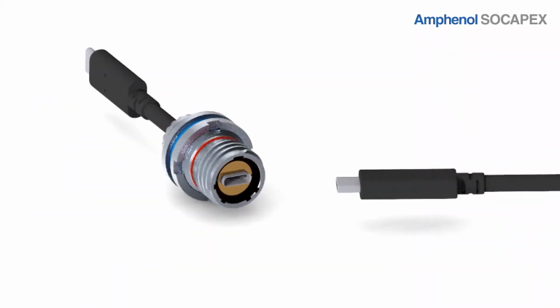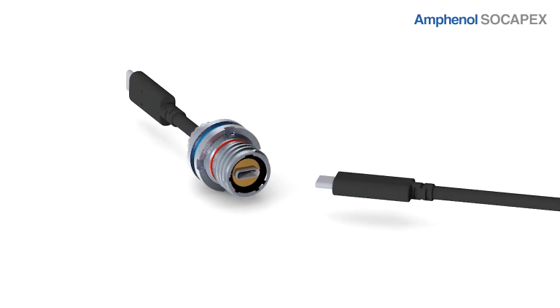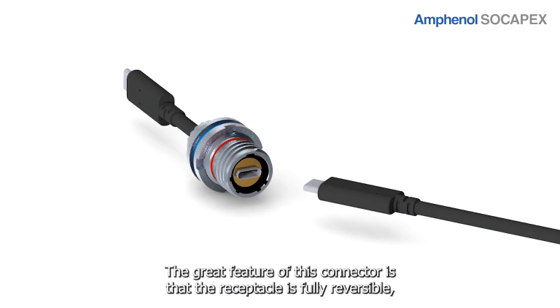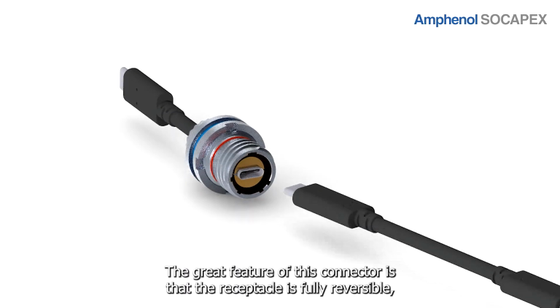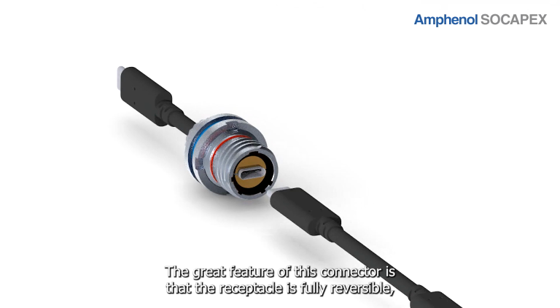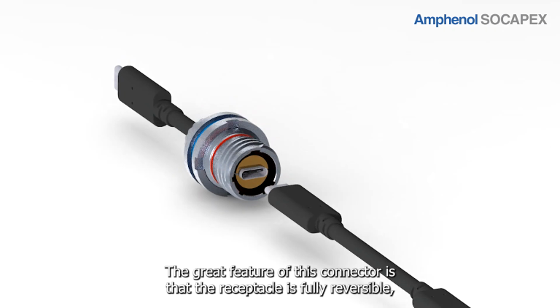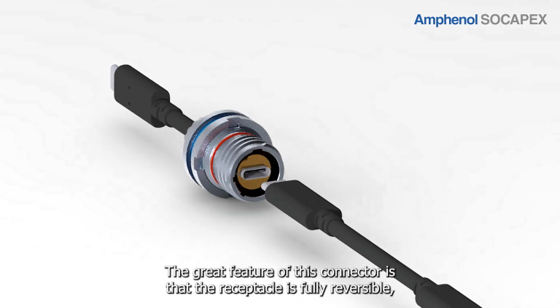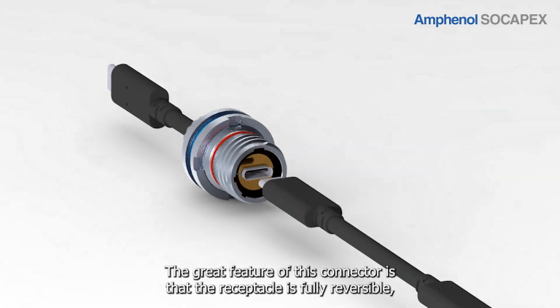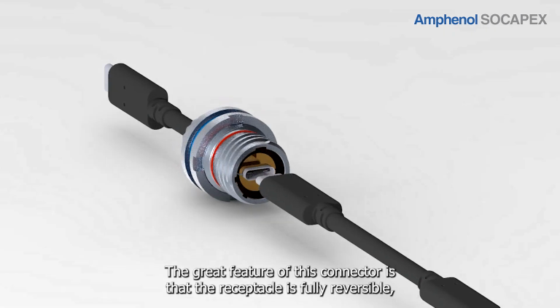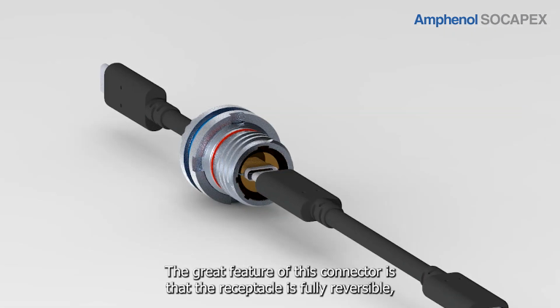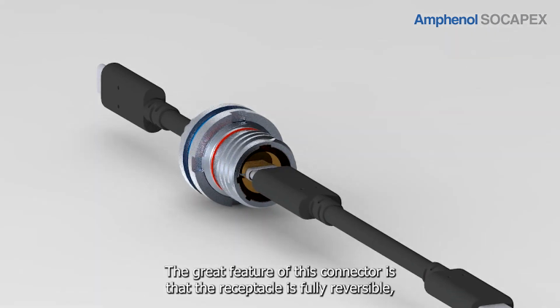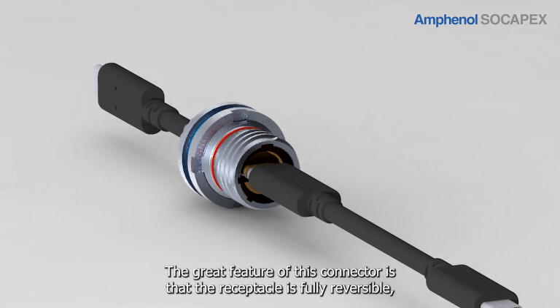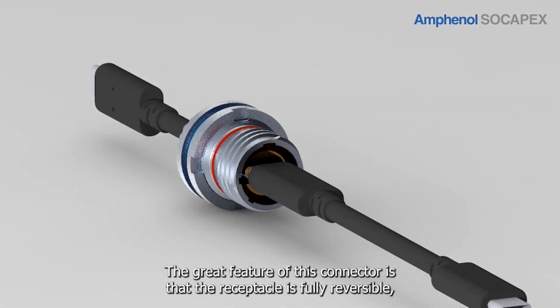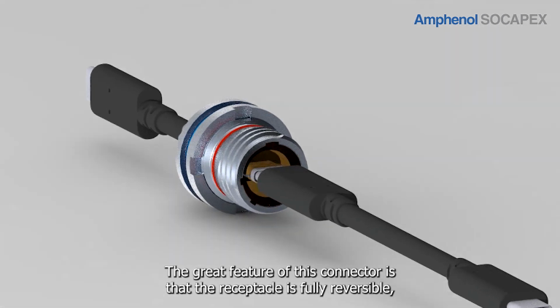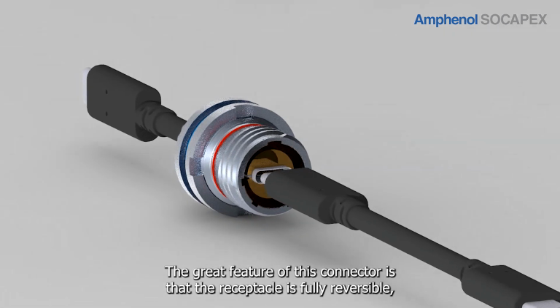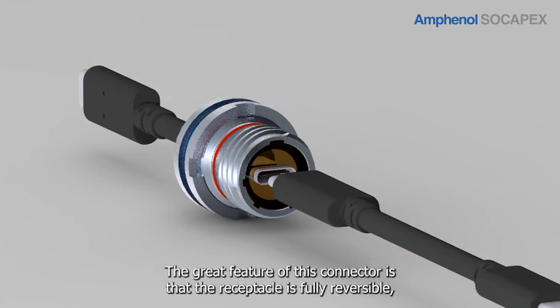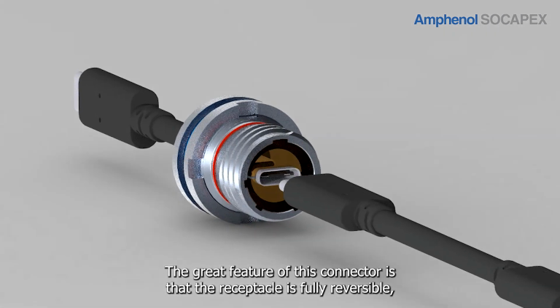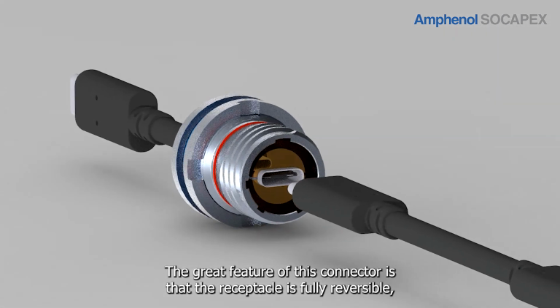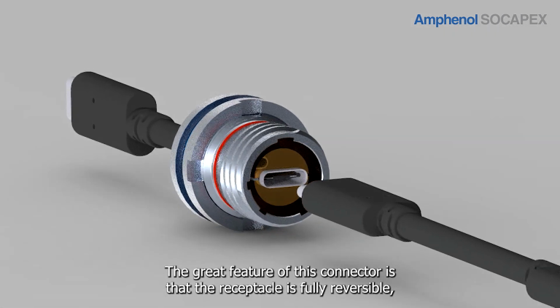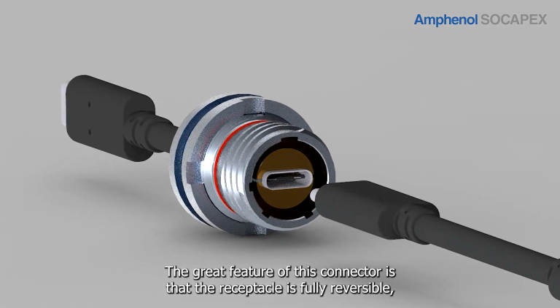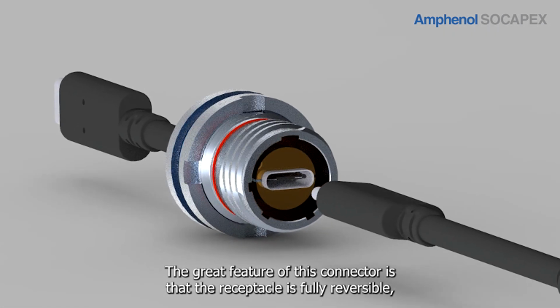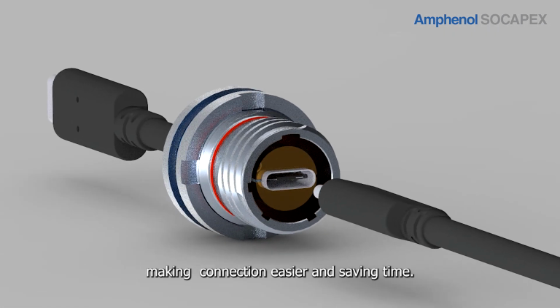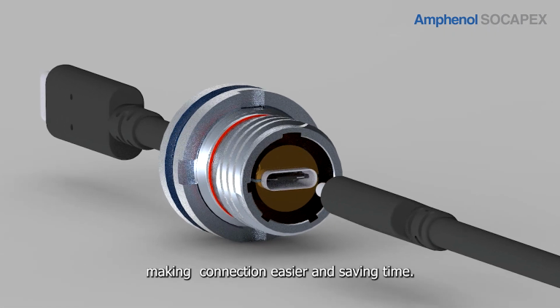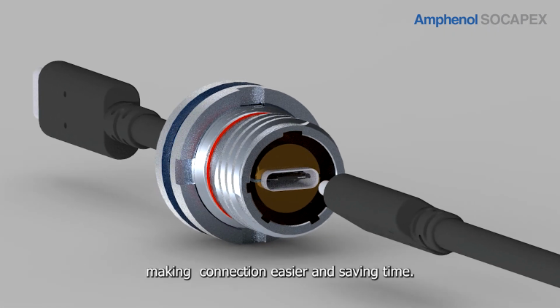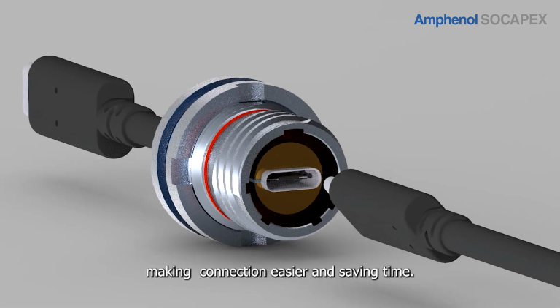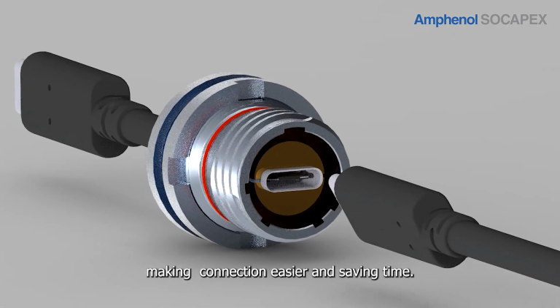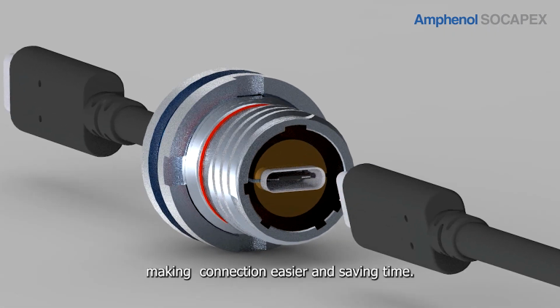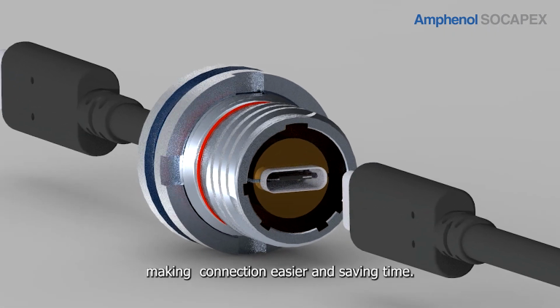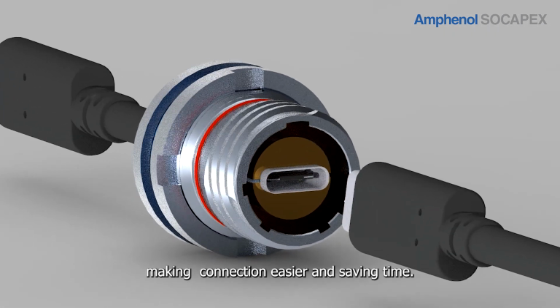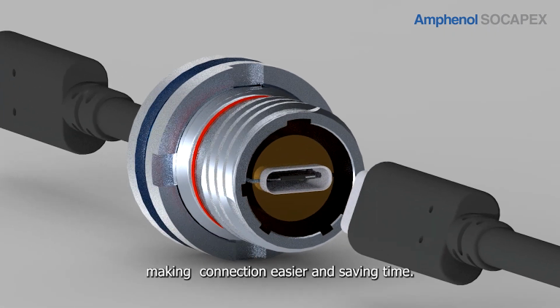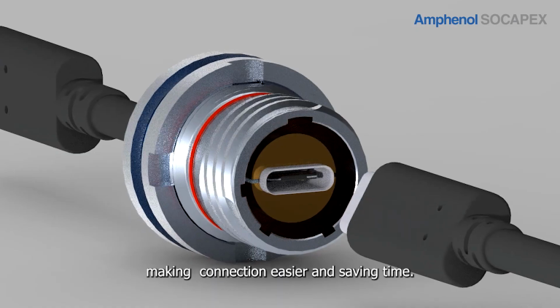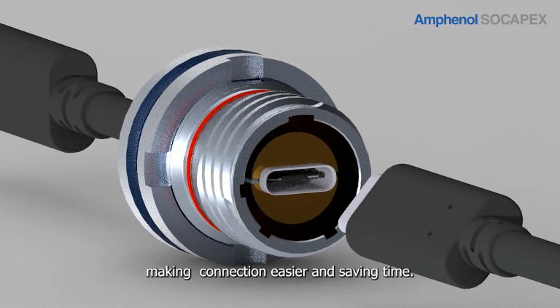A great feature of this connector is that the receptacle is fully reversible, making connection easier and saving time.